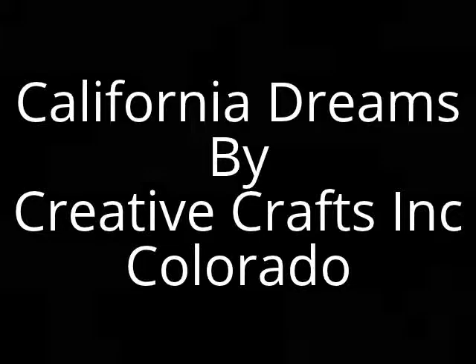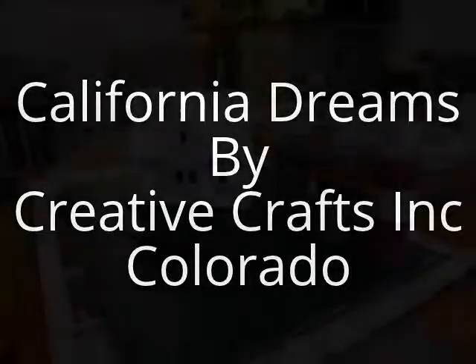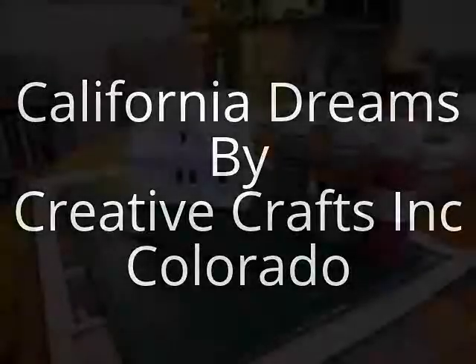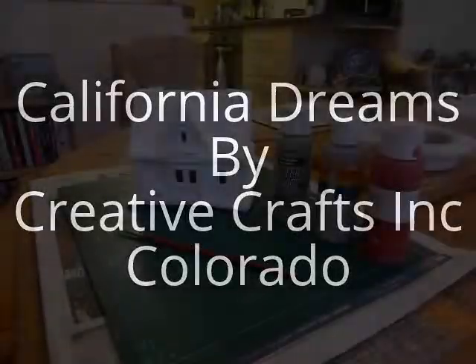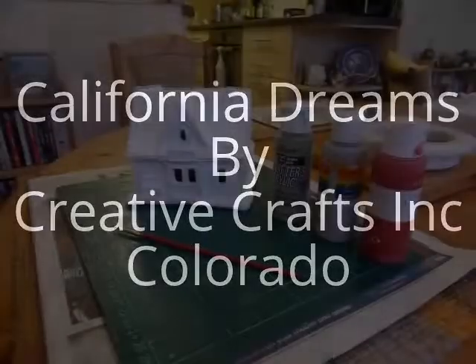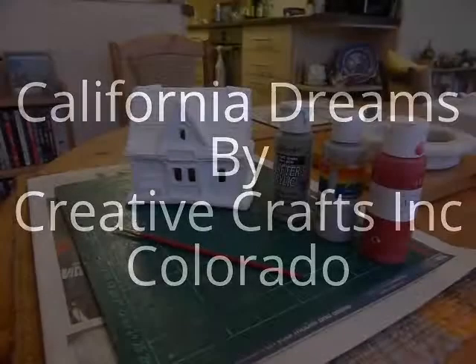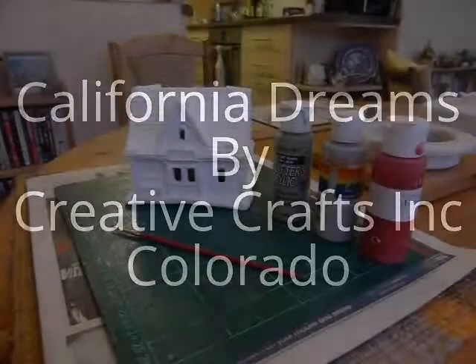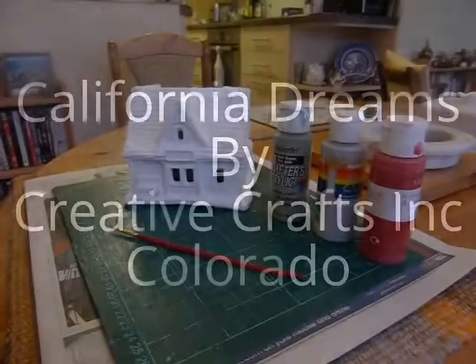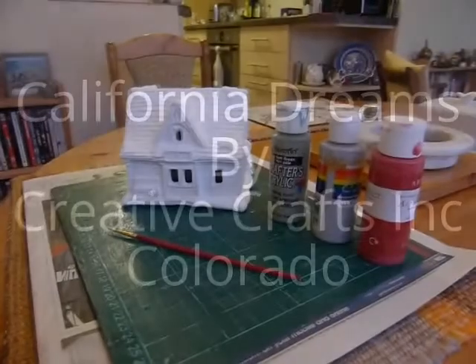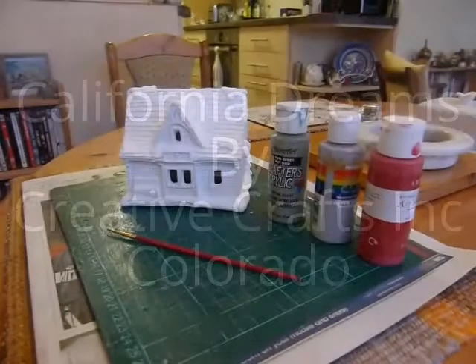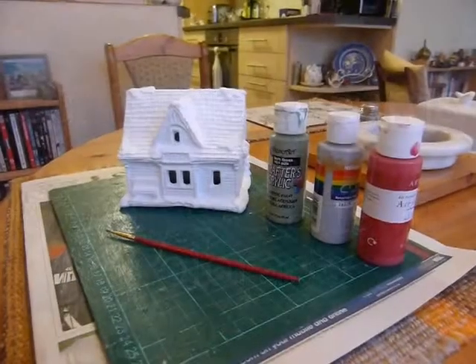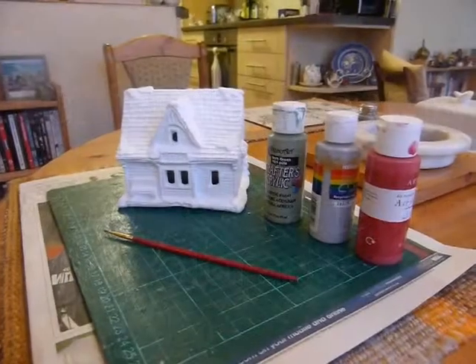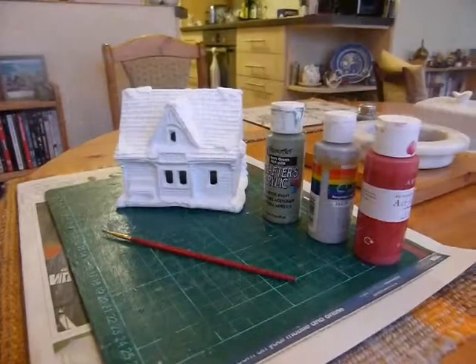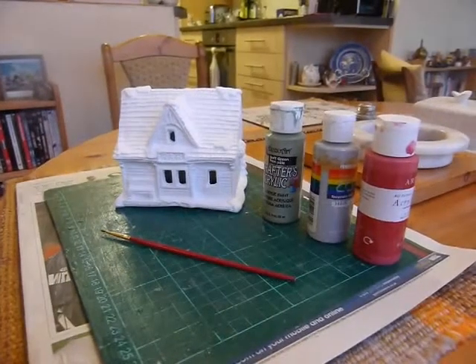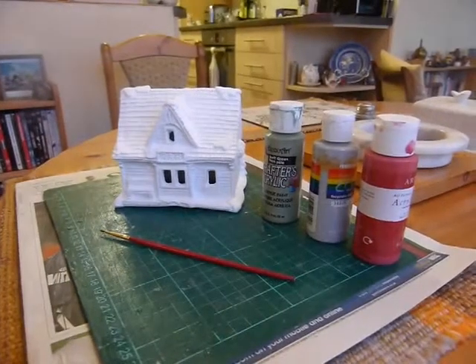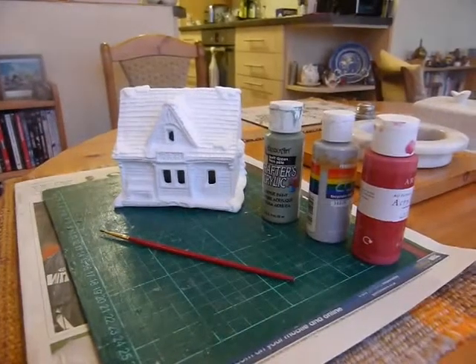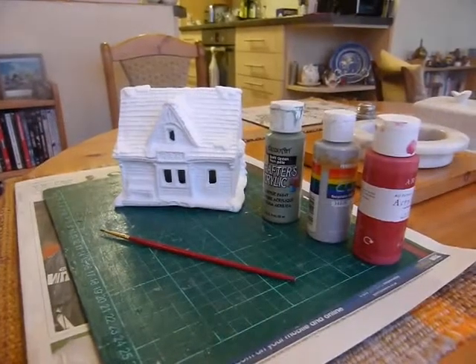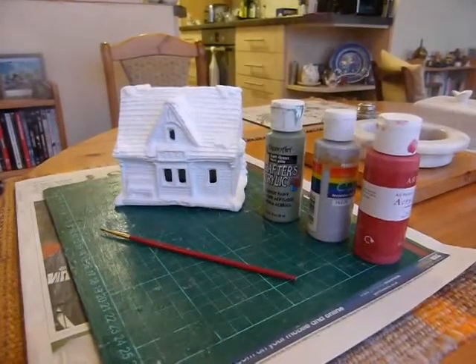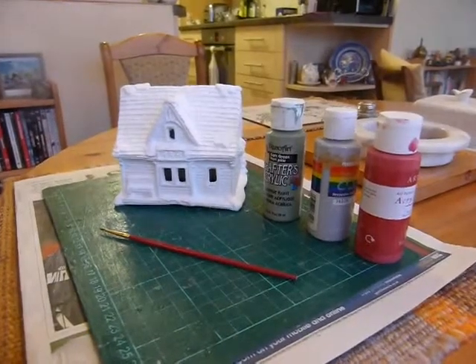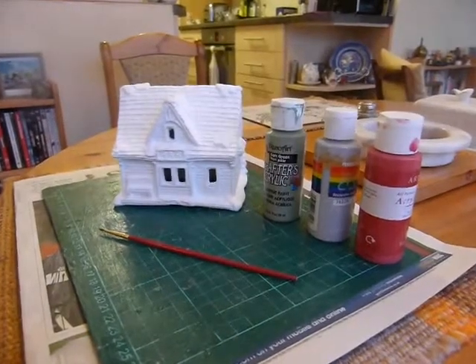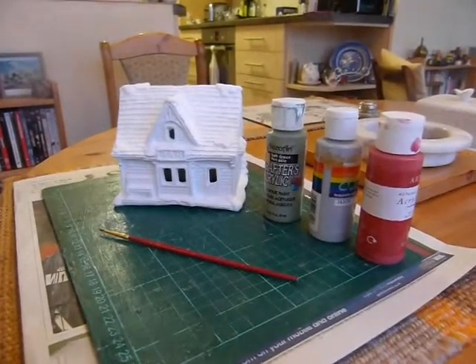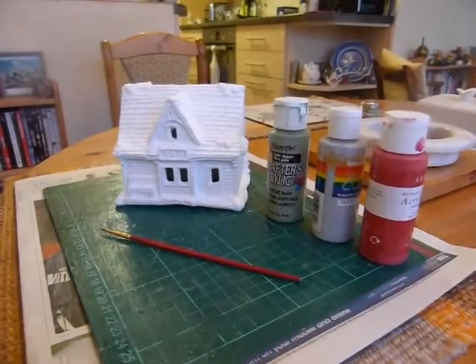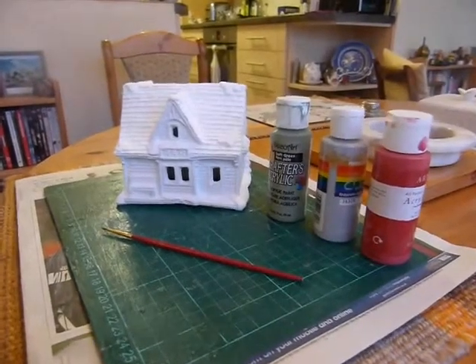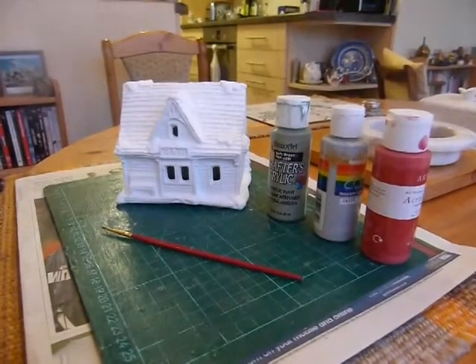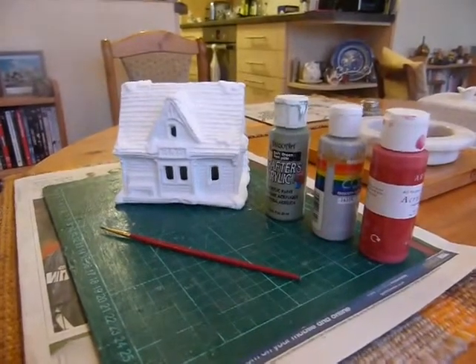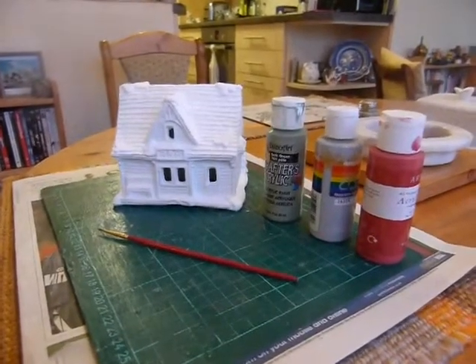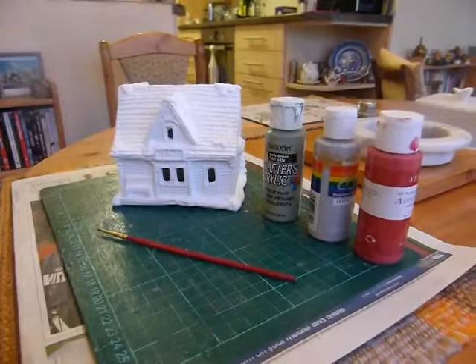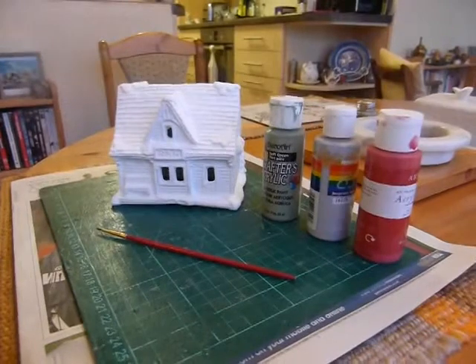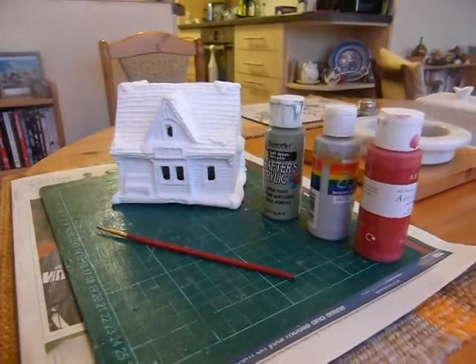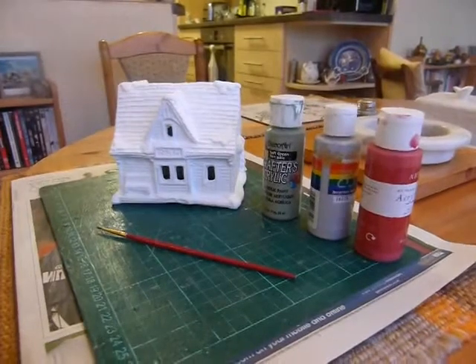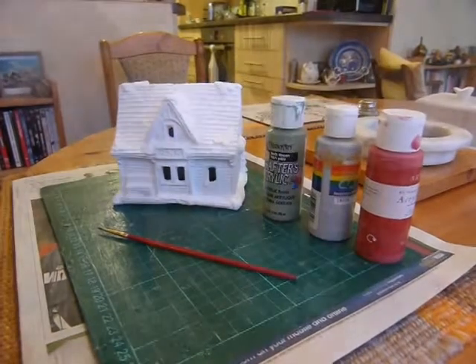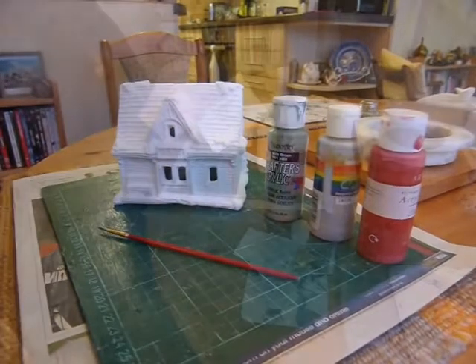So this is all you need to start off with the house — just a surface, paintbrush, and paints.